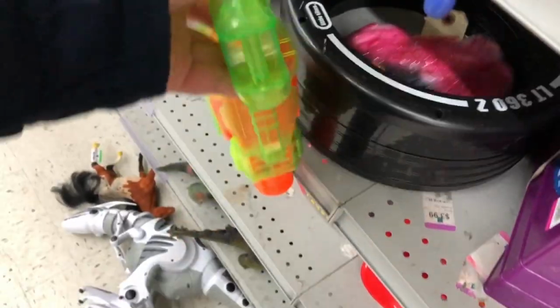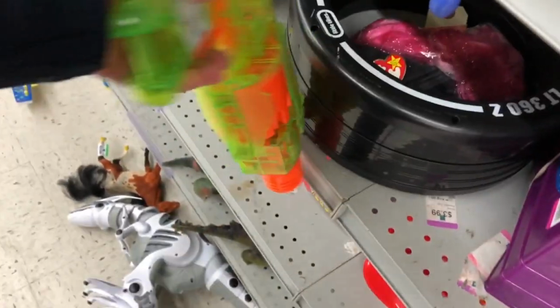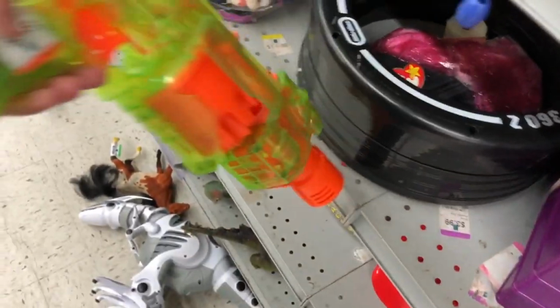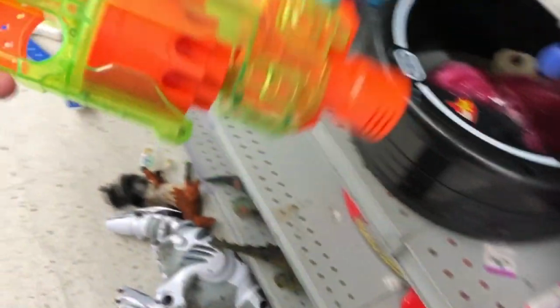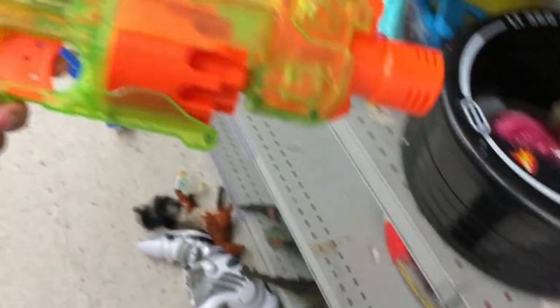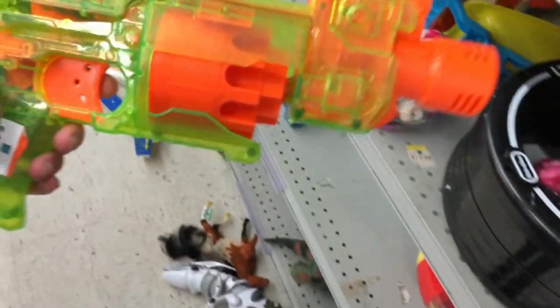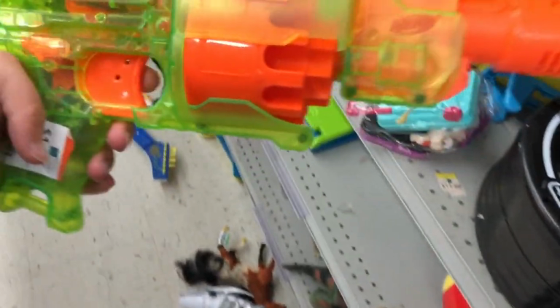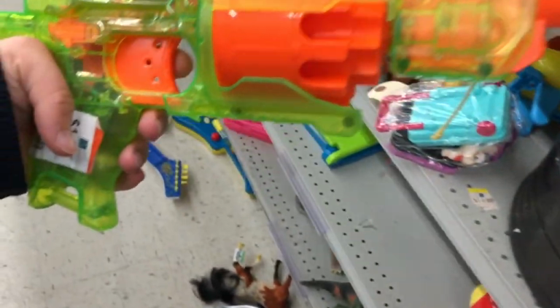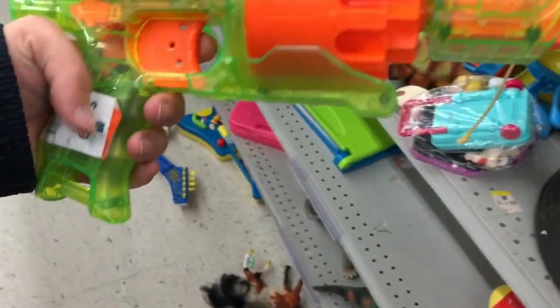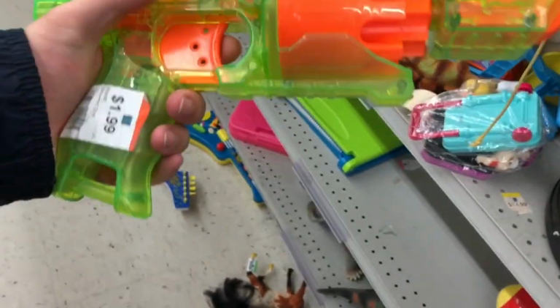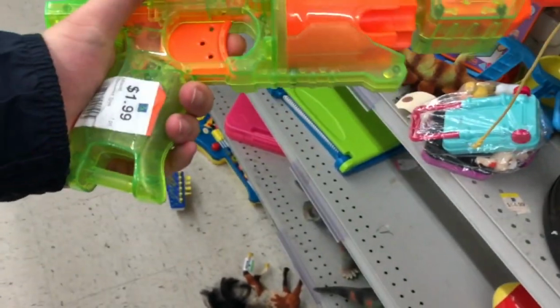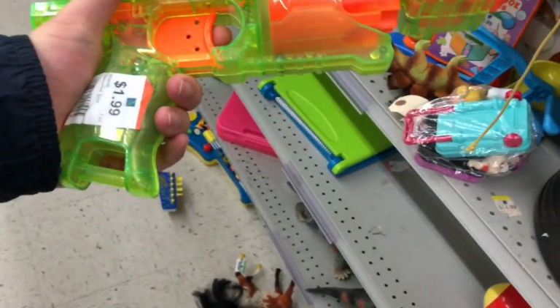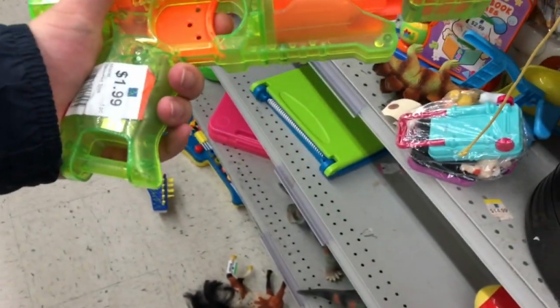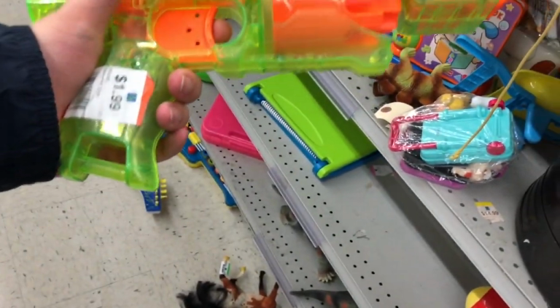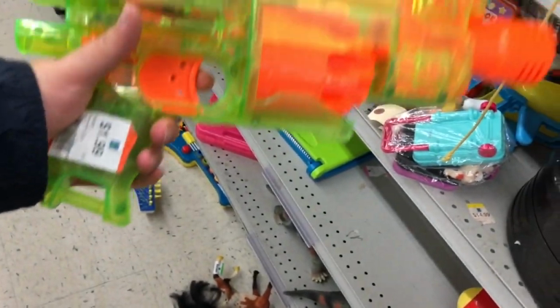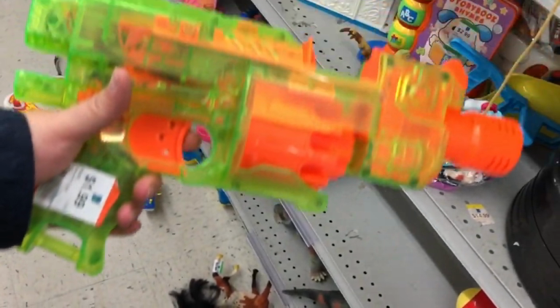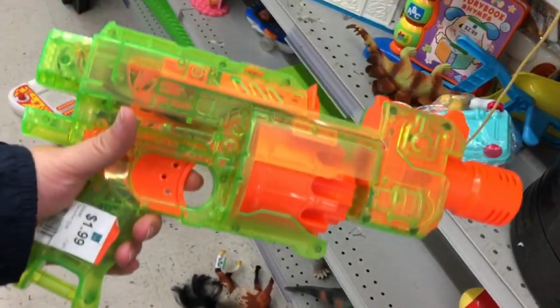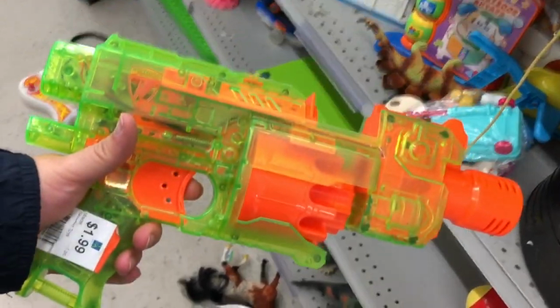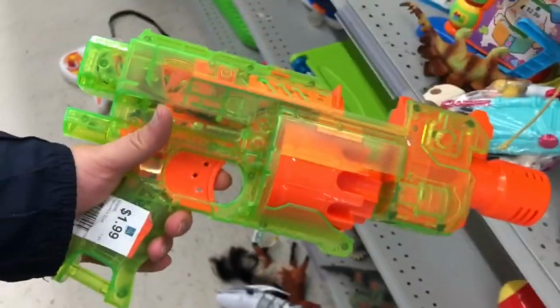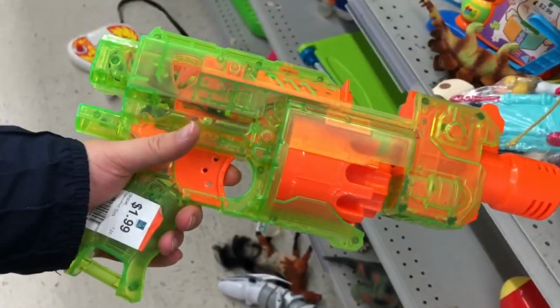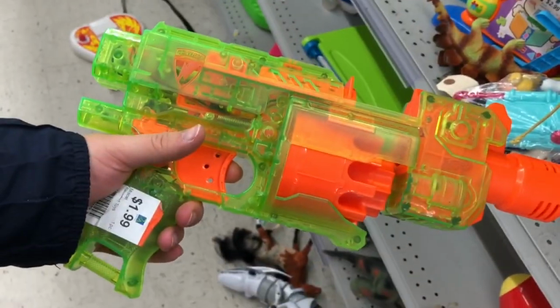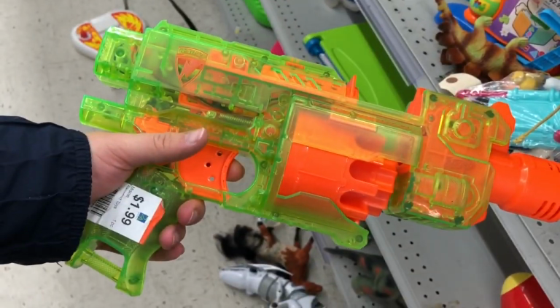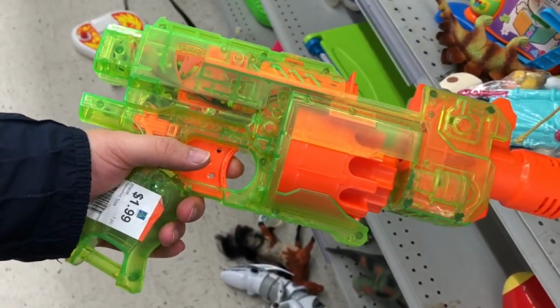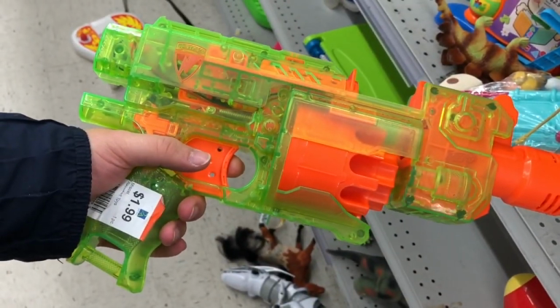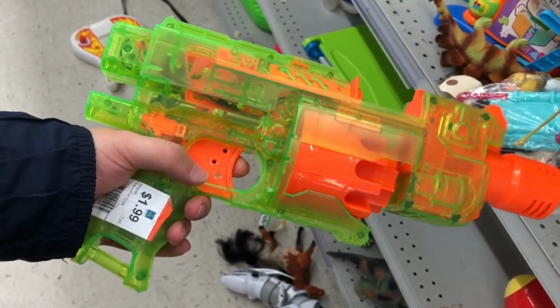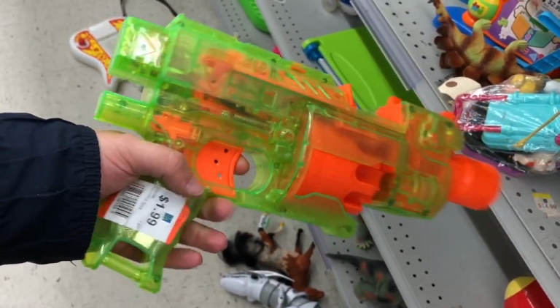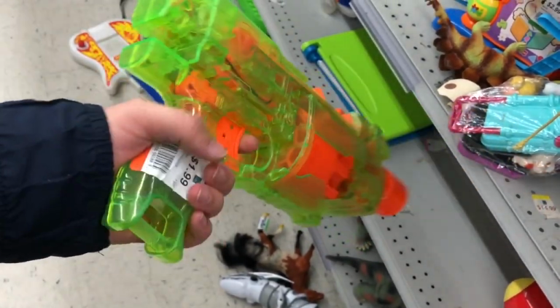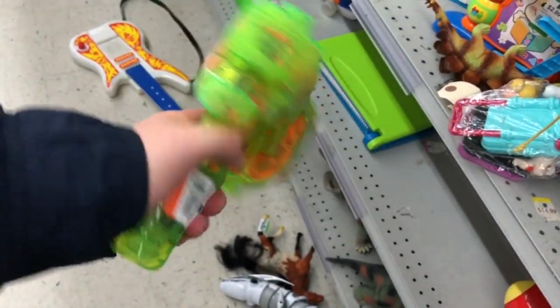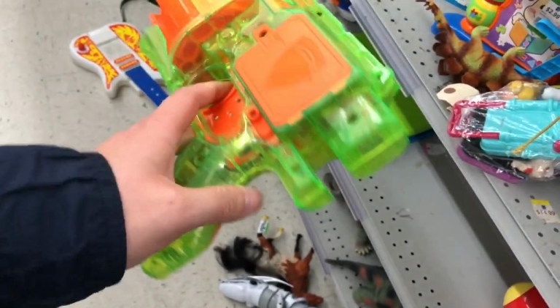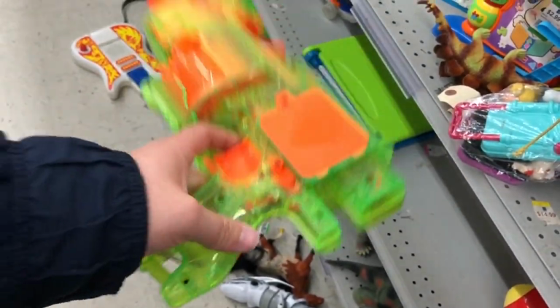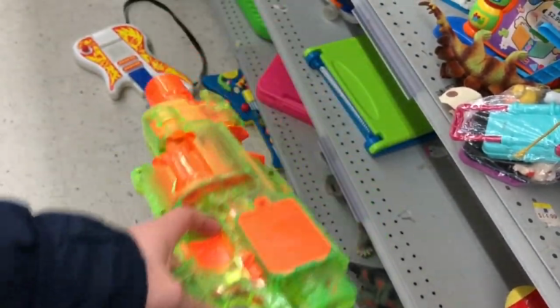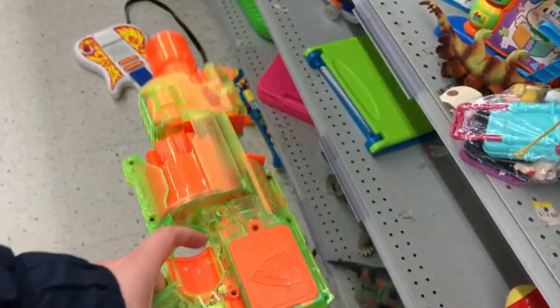And lastly, I find another special colored blaster for Garrett — this time a Green Barricade.